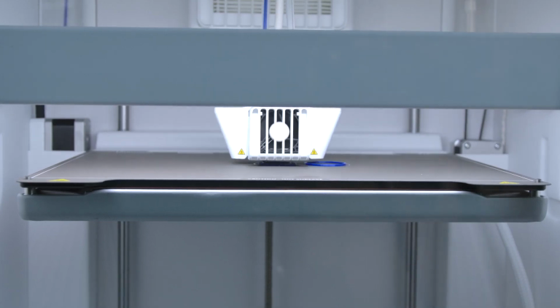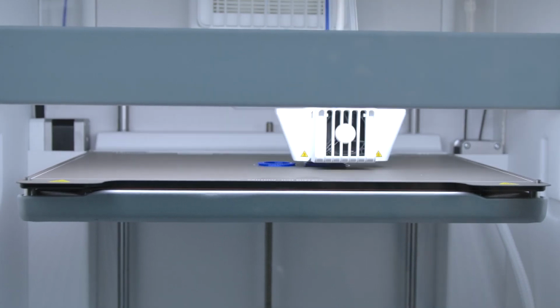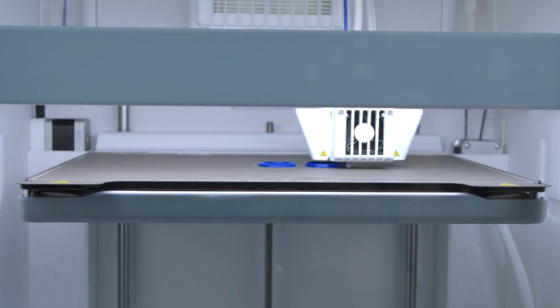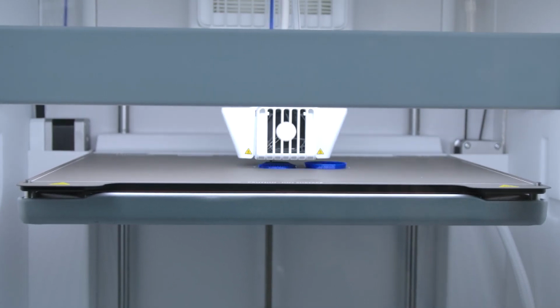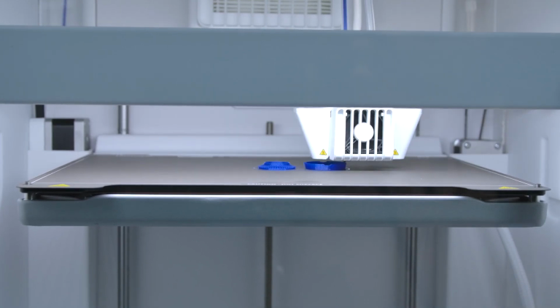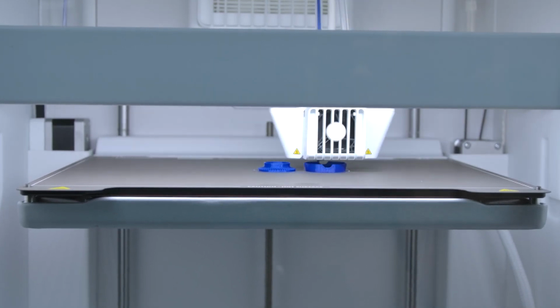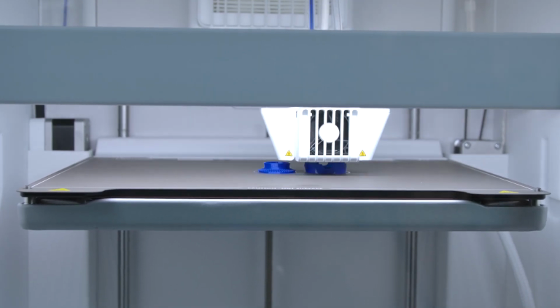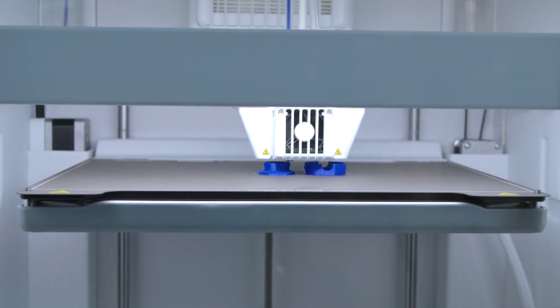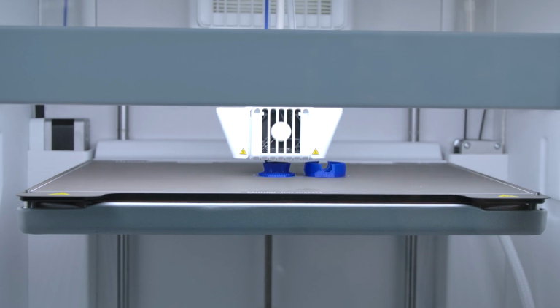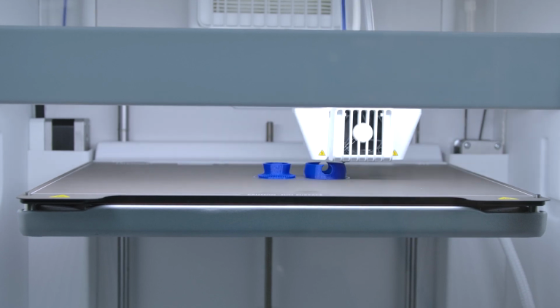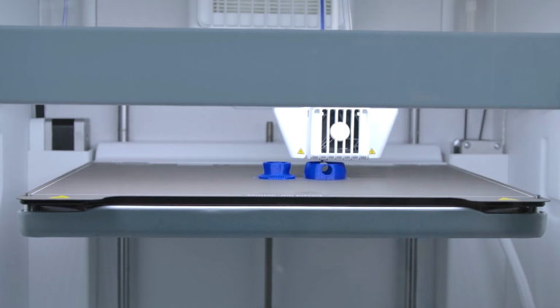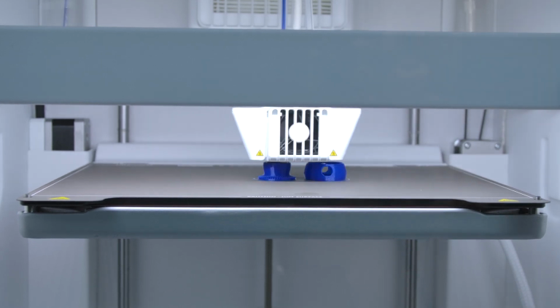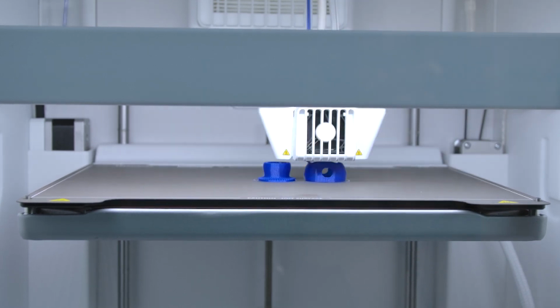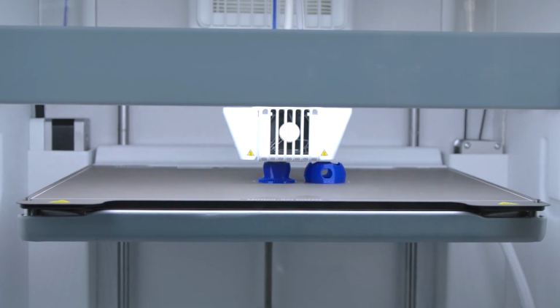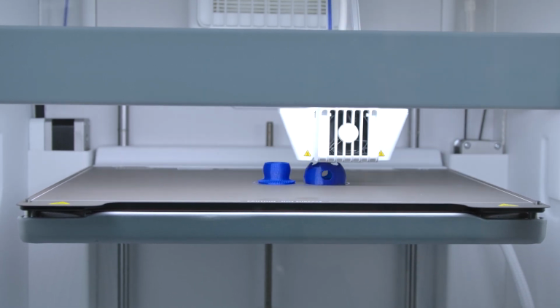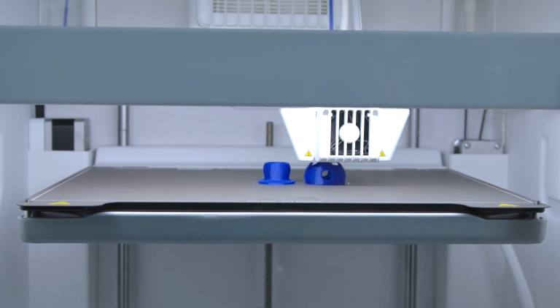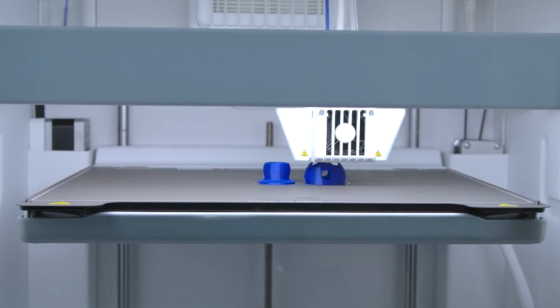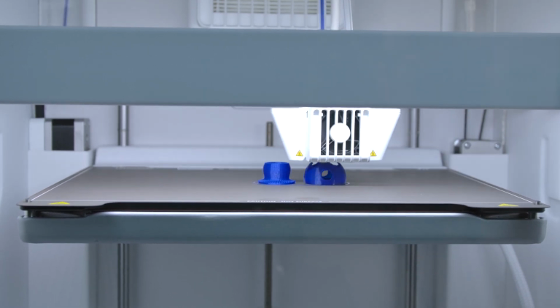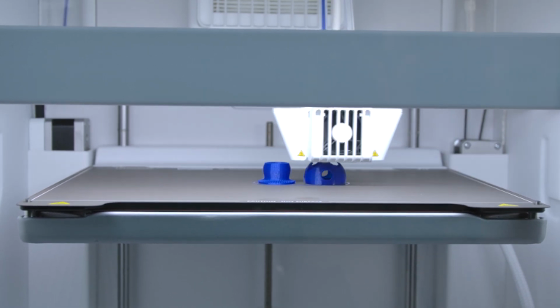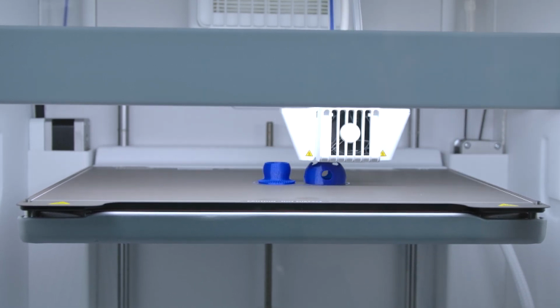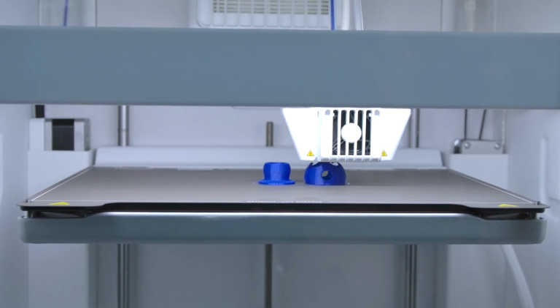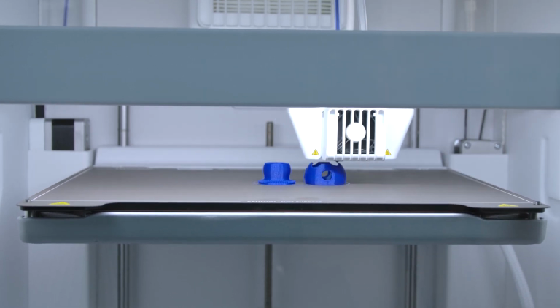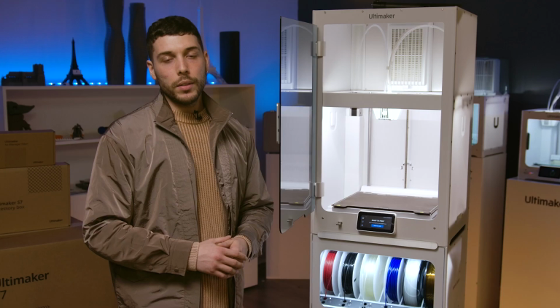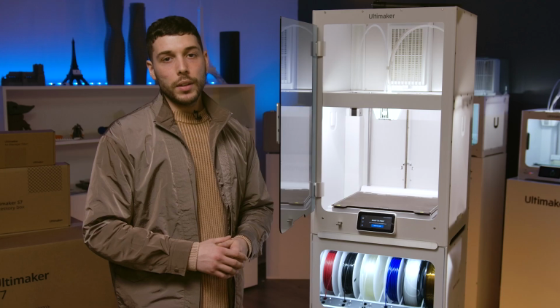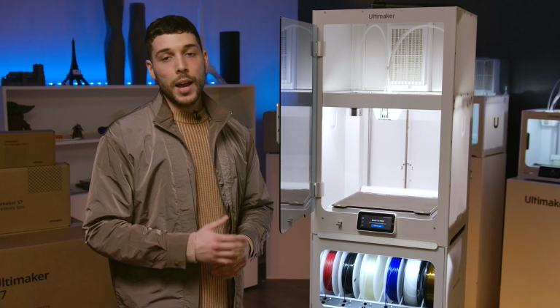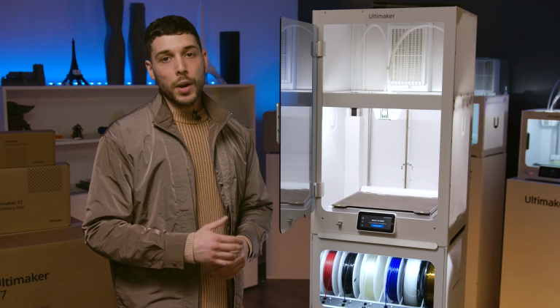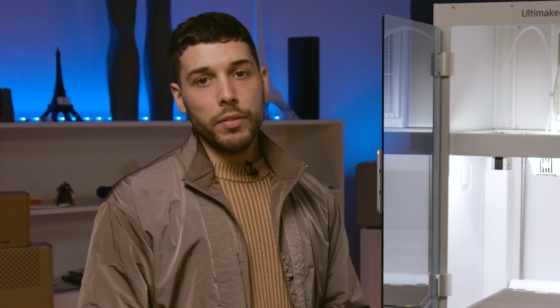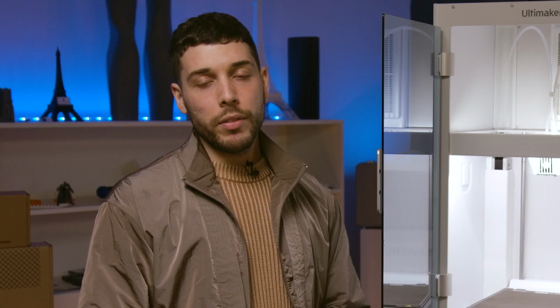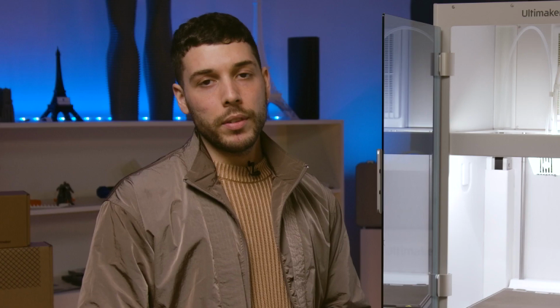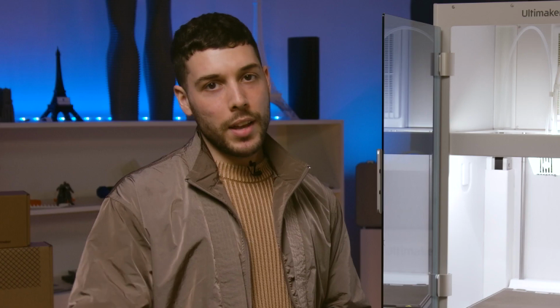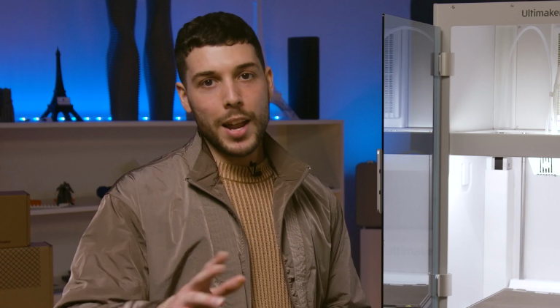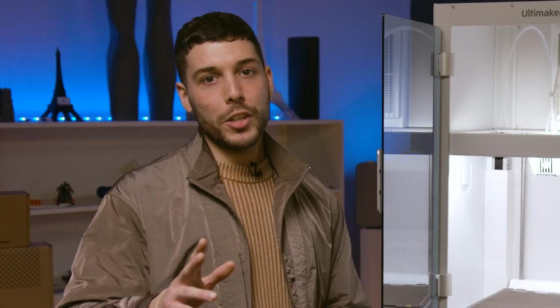So that wraps up all the new features of the Ultimaker S7. I'm Raf. À la prochaine.